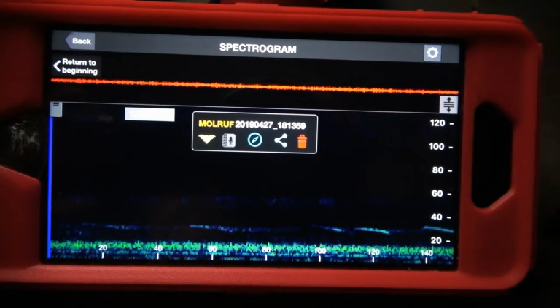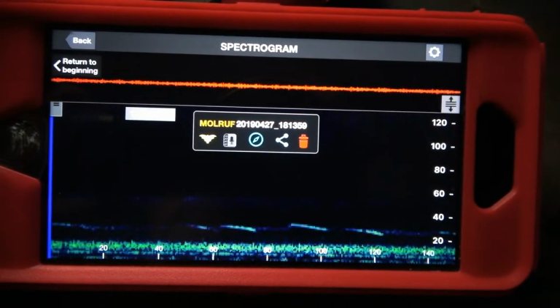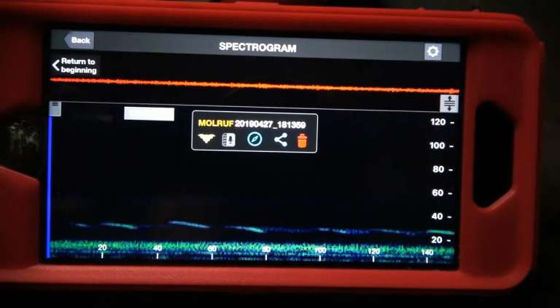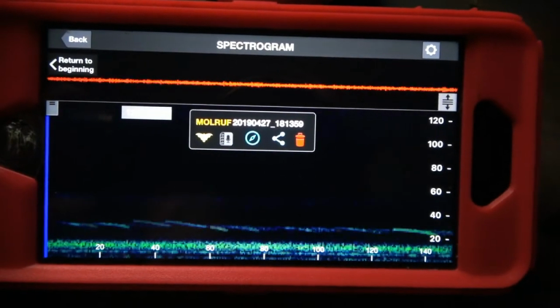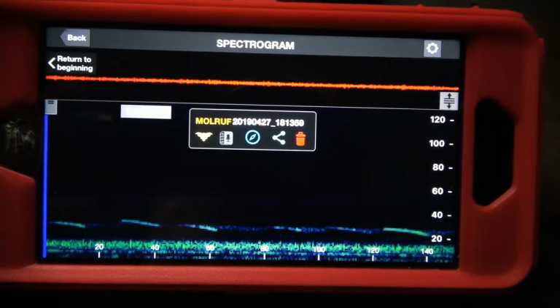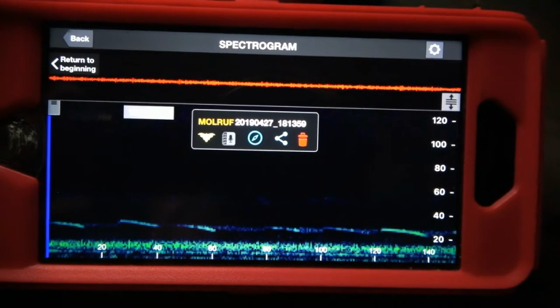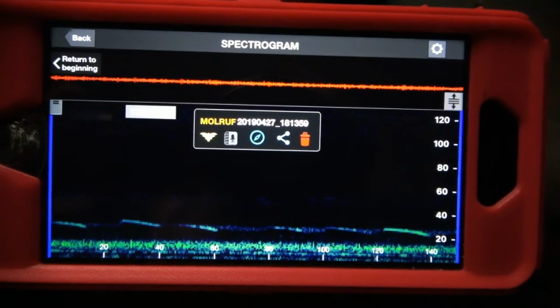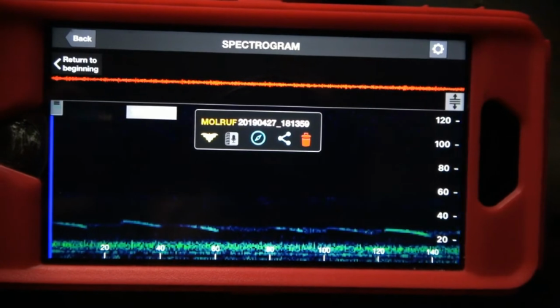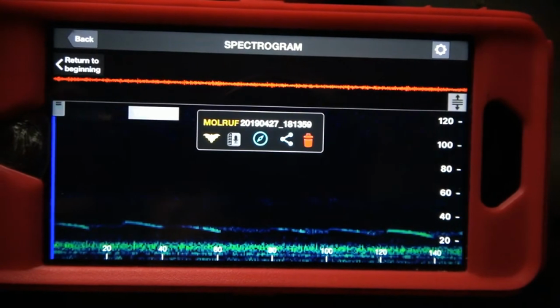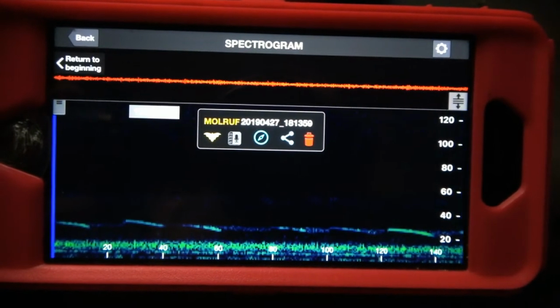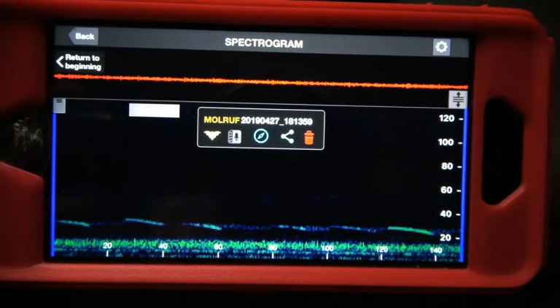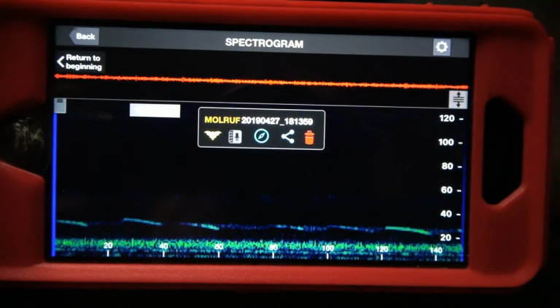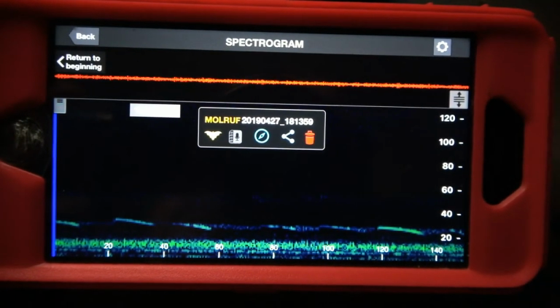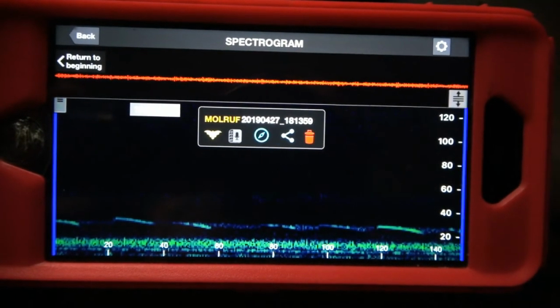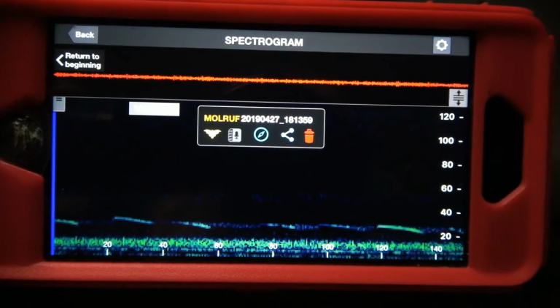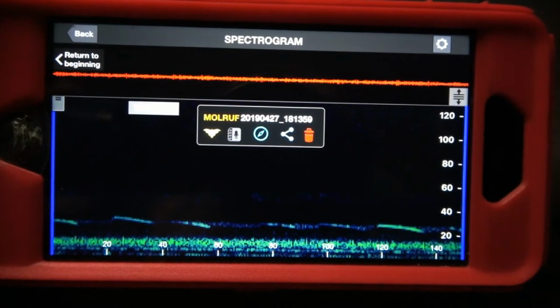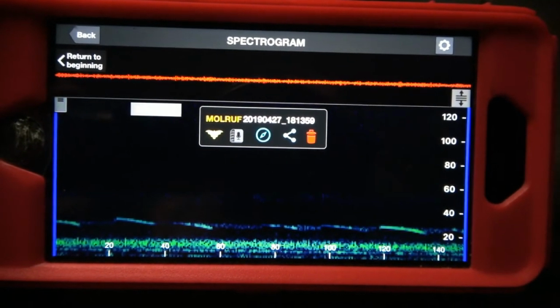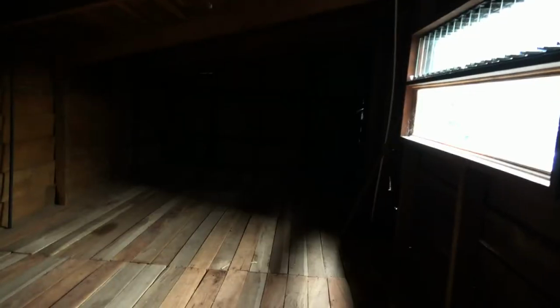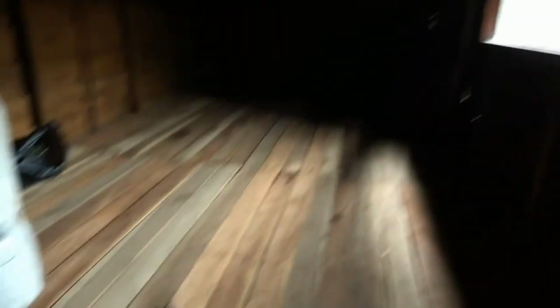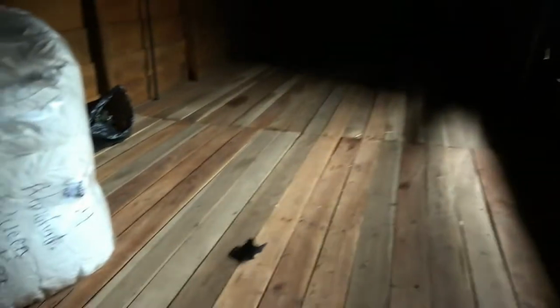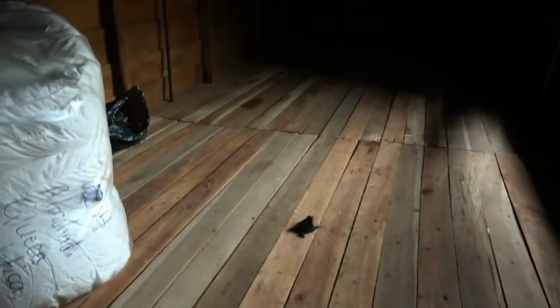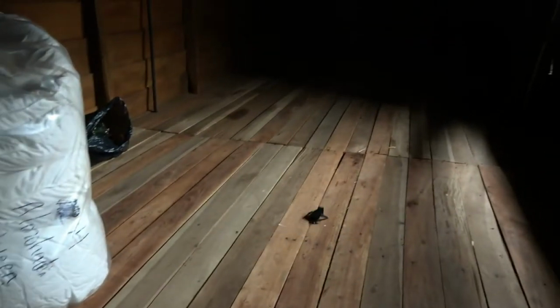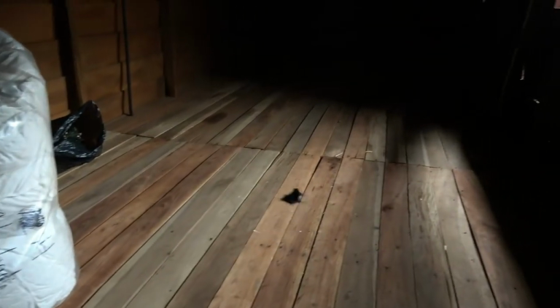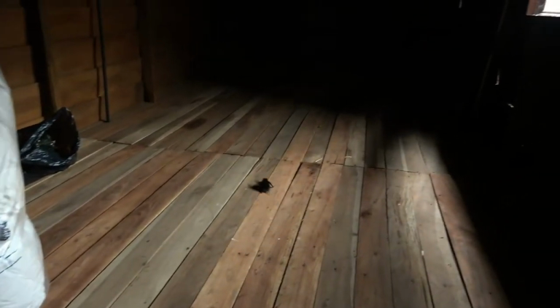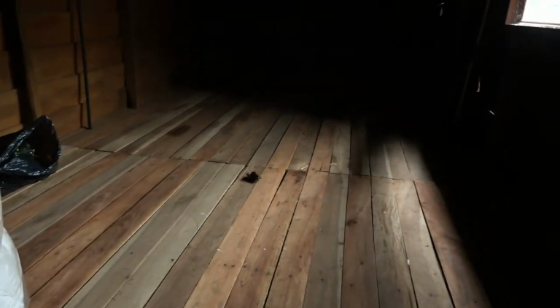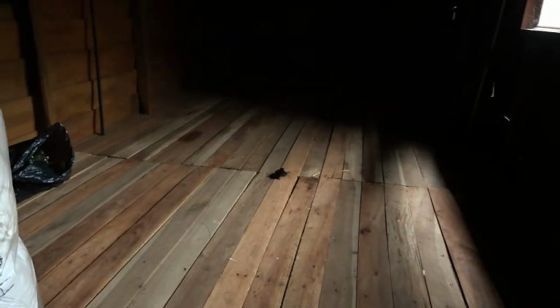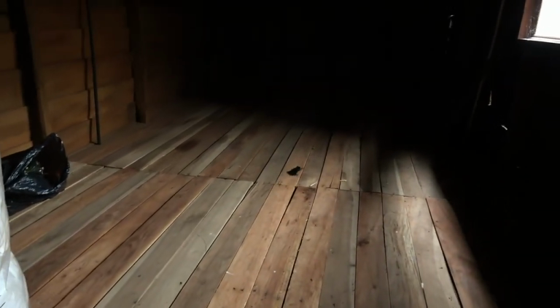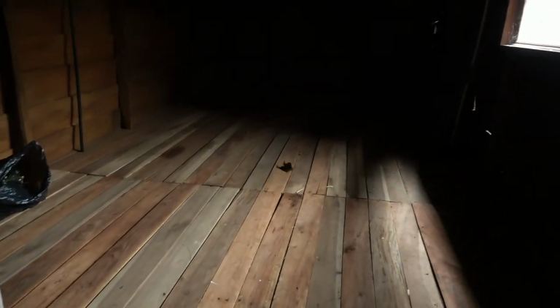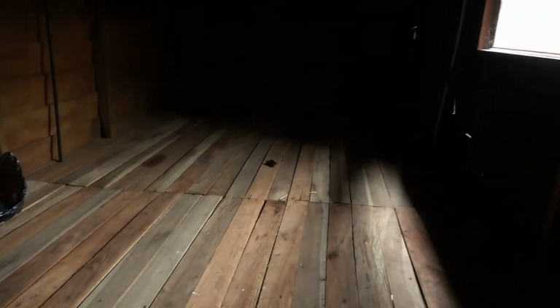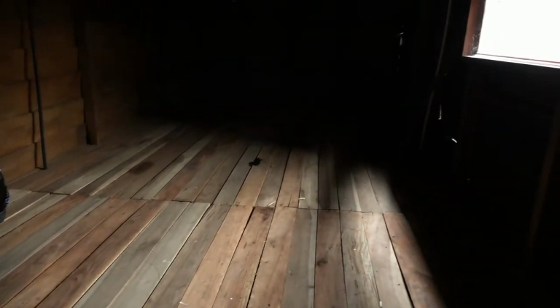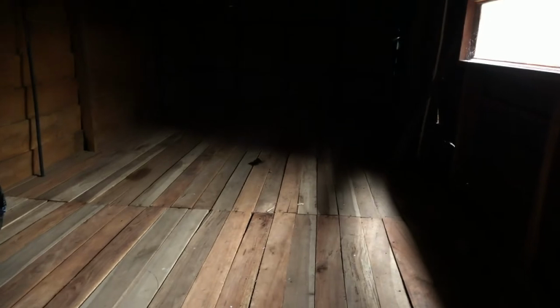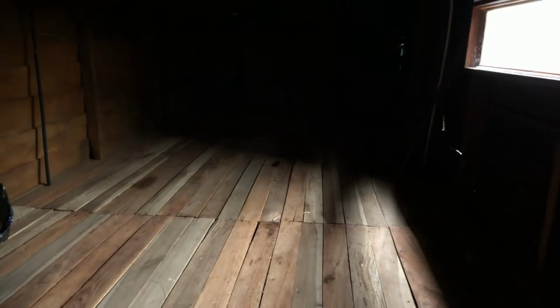Of course, you should learn its sonogram too. They're really good at scampering.